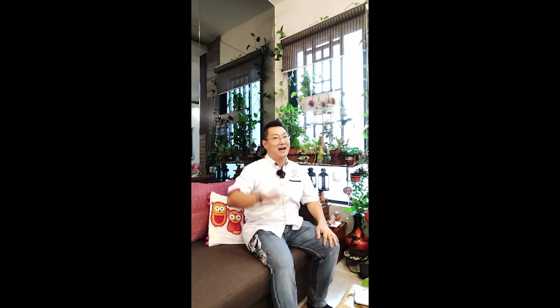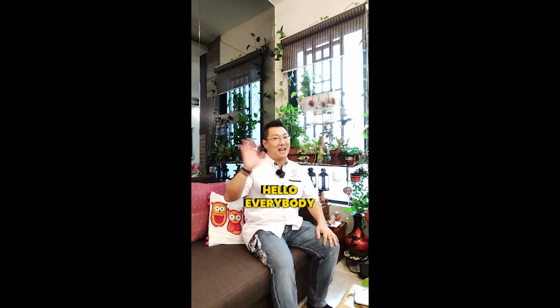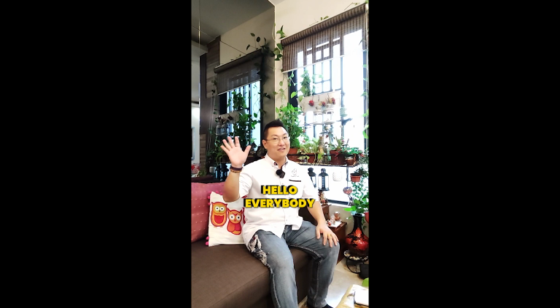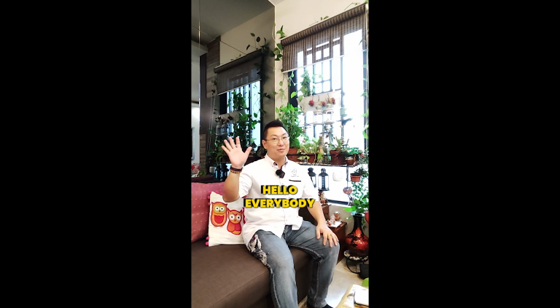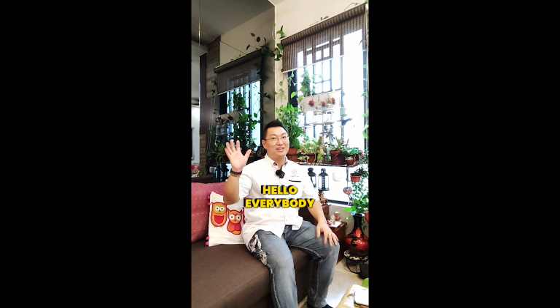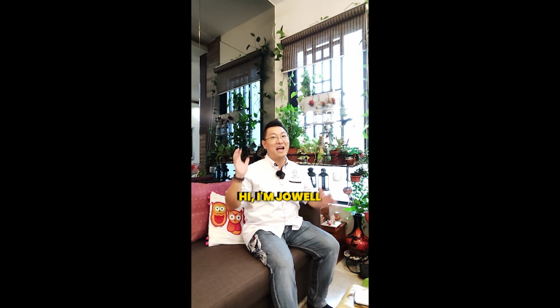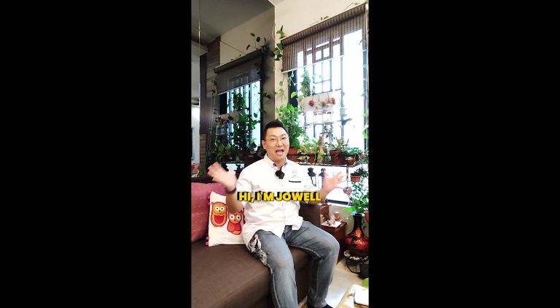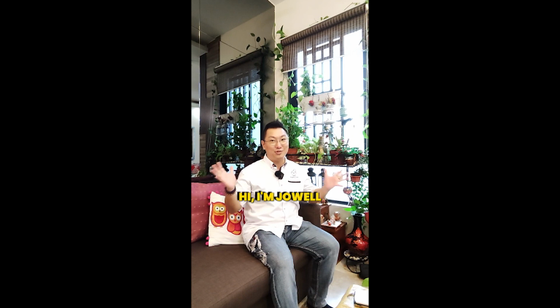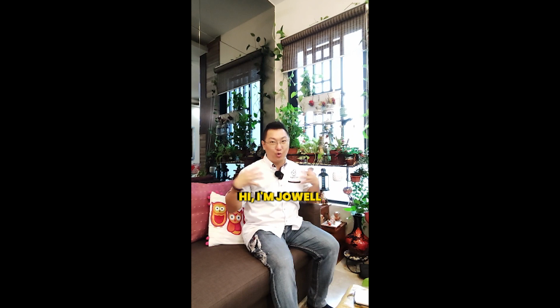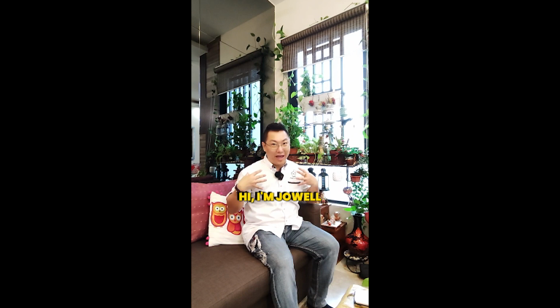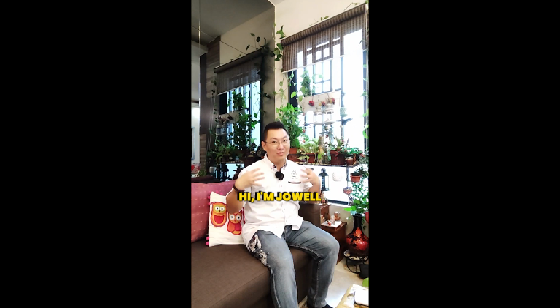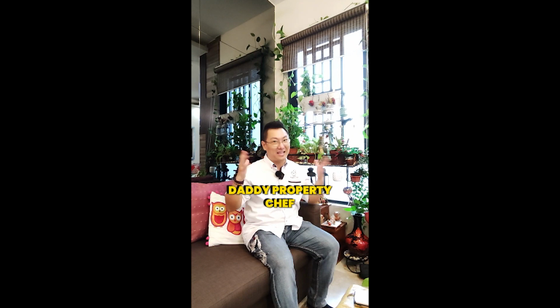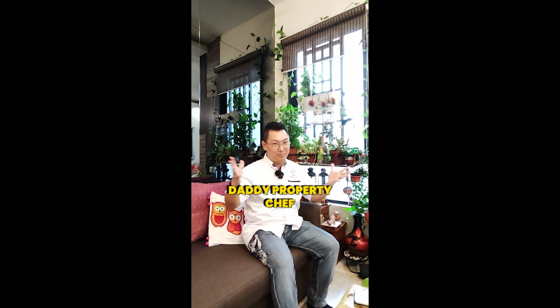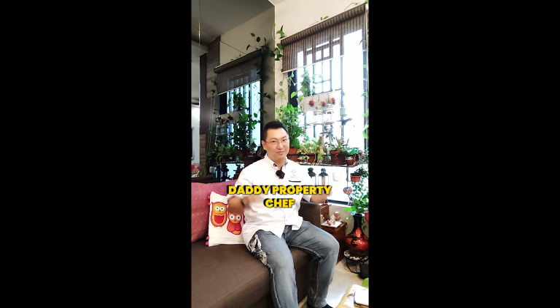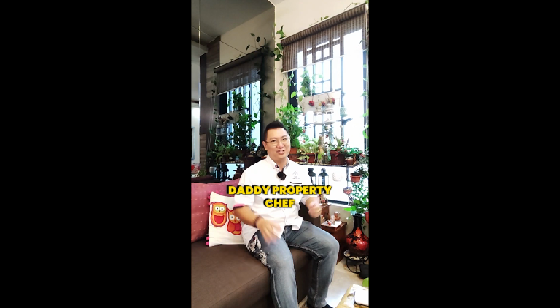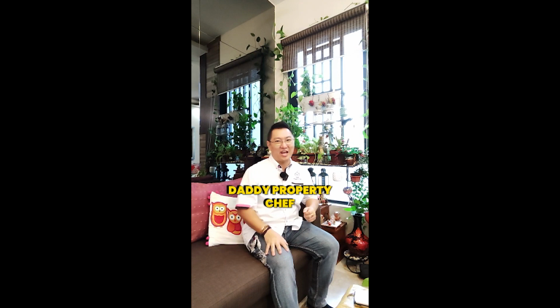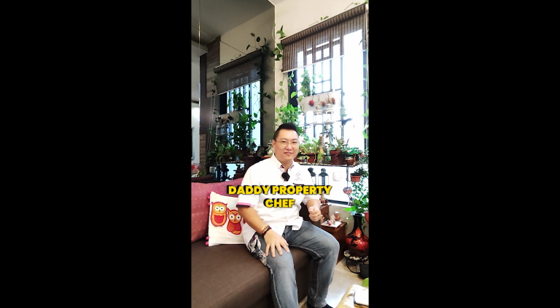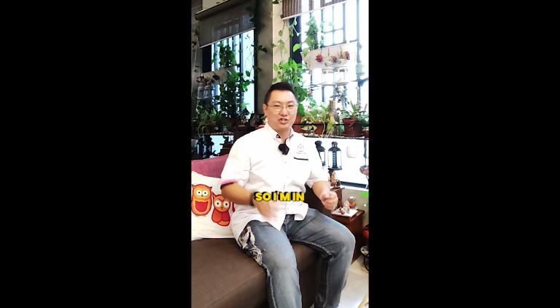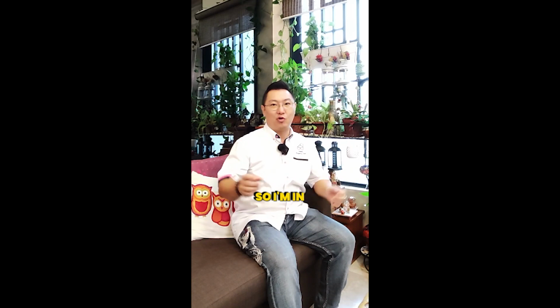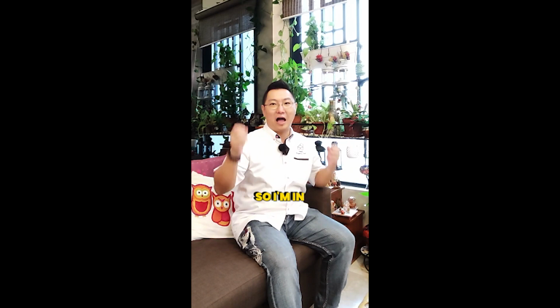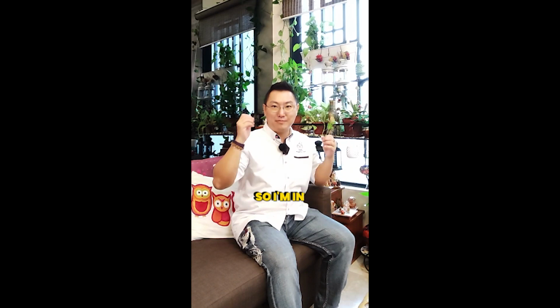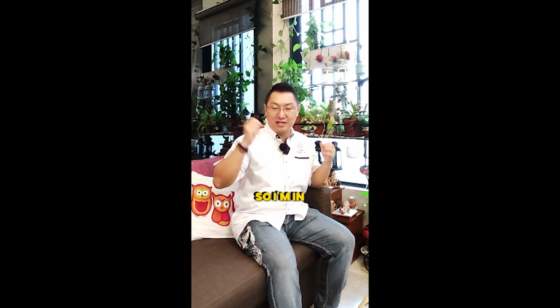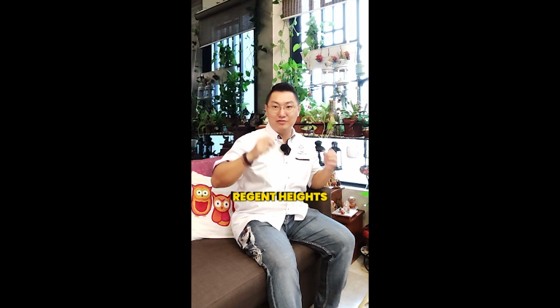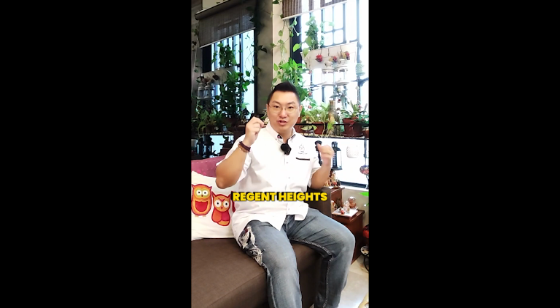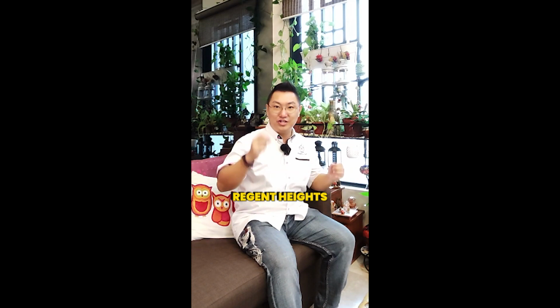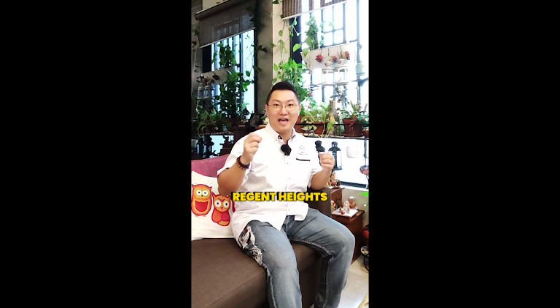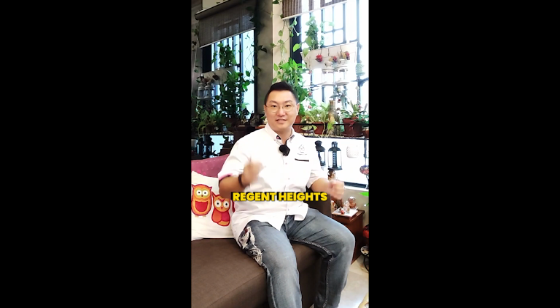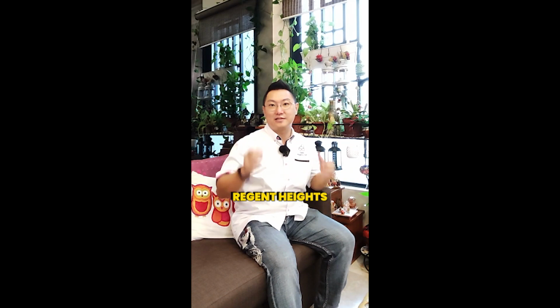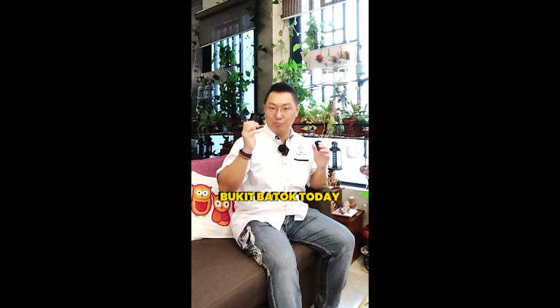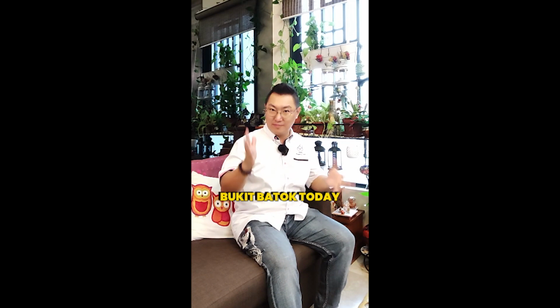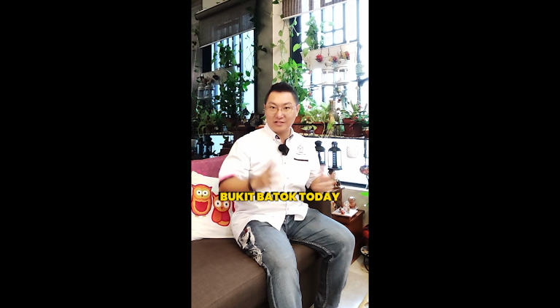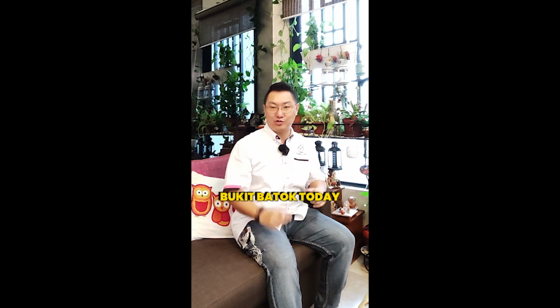Hello everybody. Hi, I'm Joel, Dandy Property Chef. So I'm in Region Heights, Bukit Batok today.